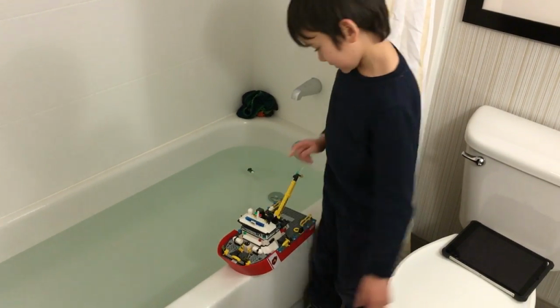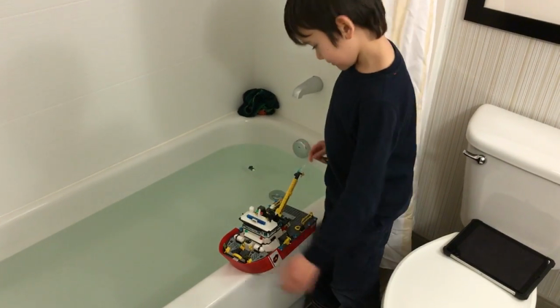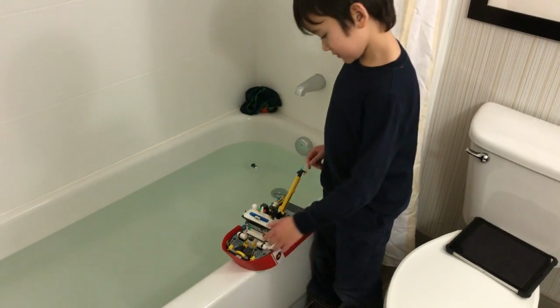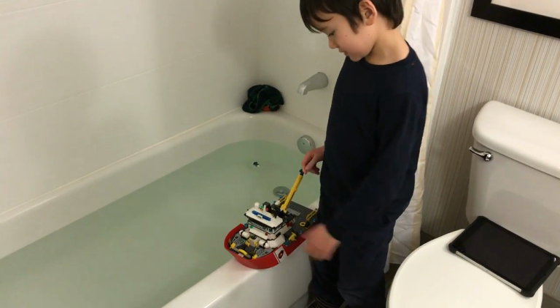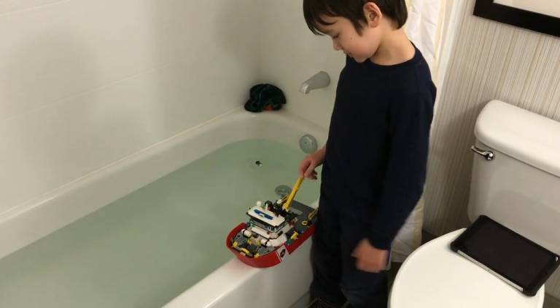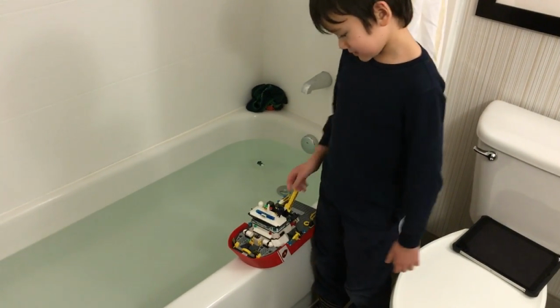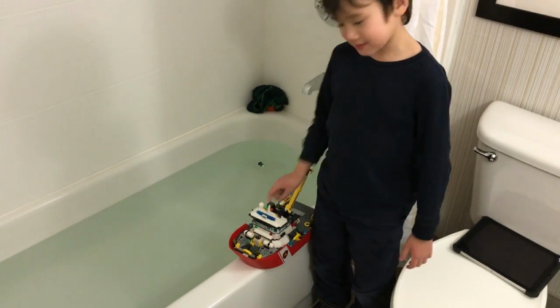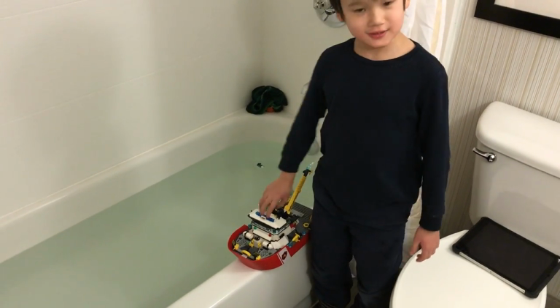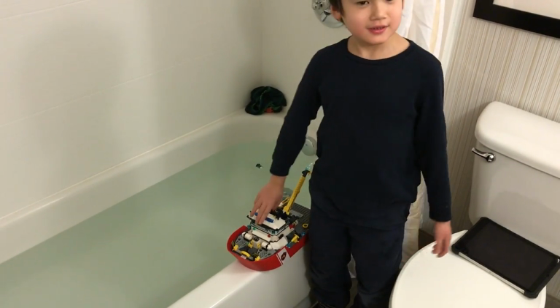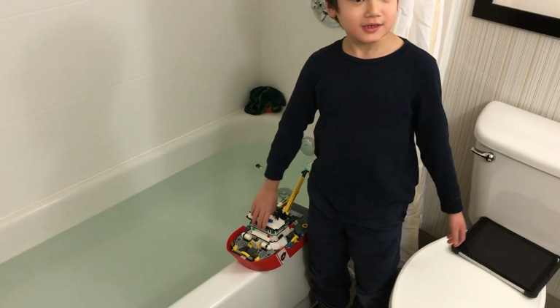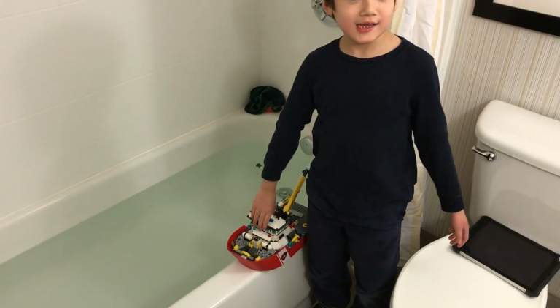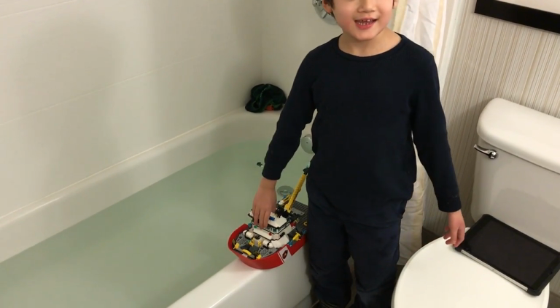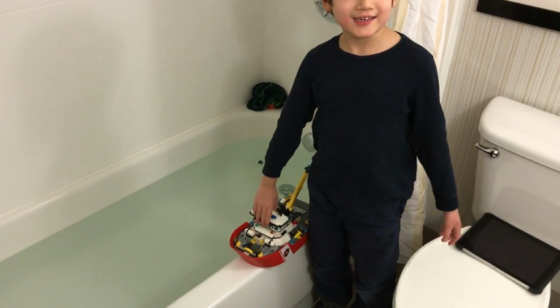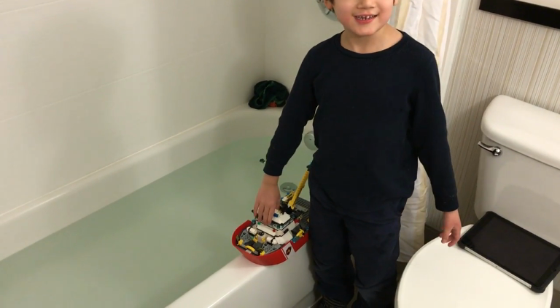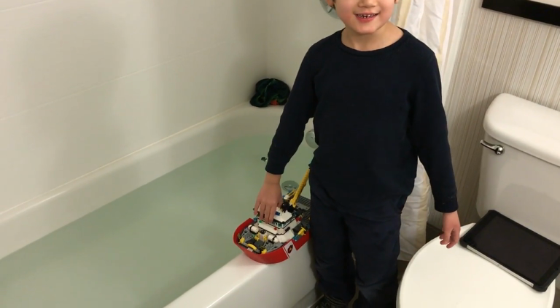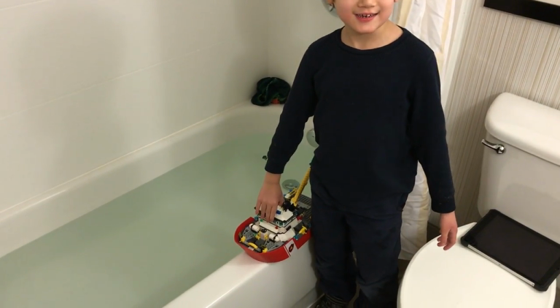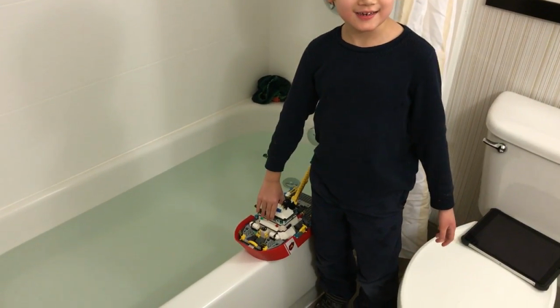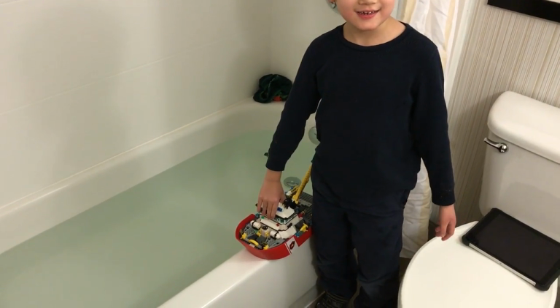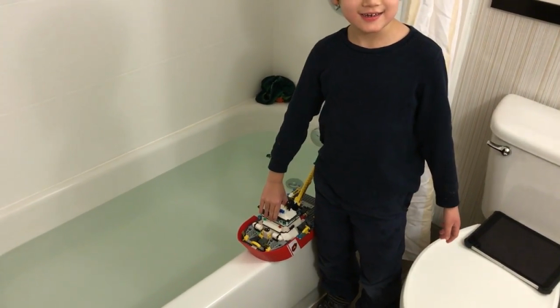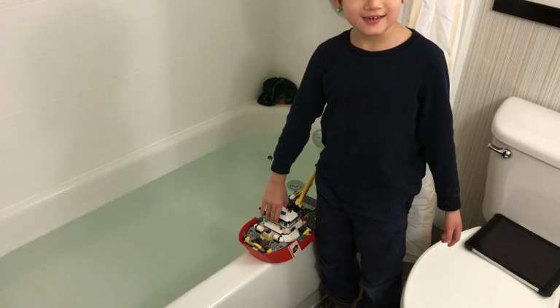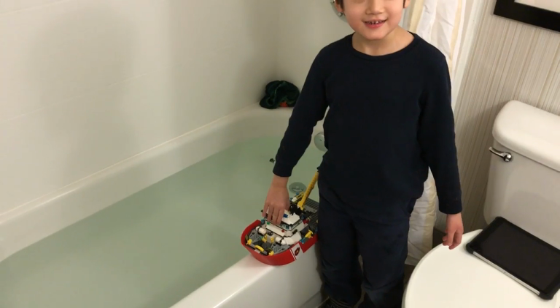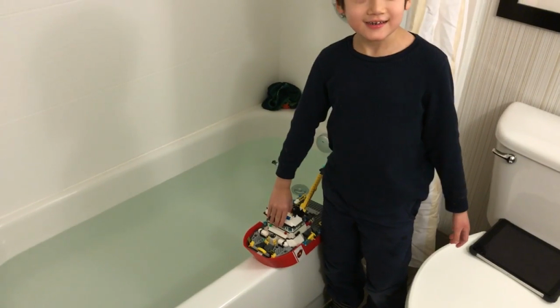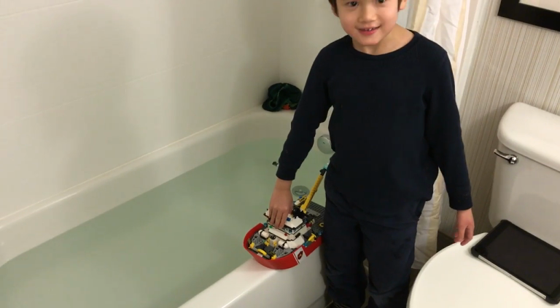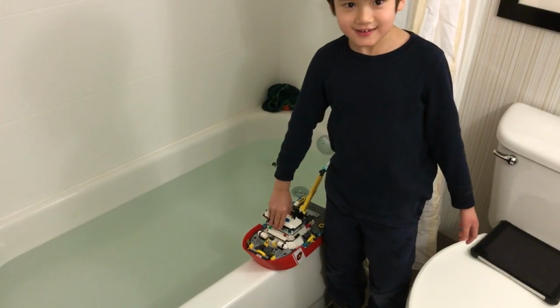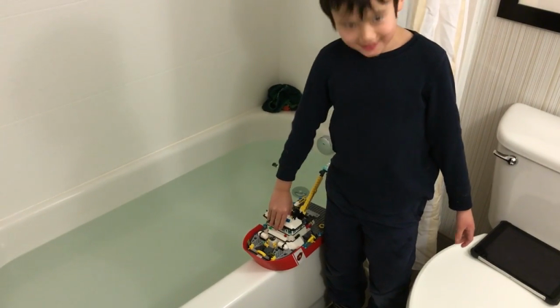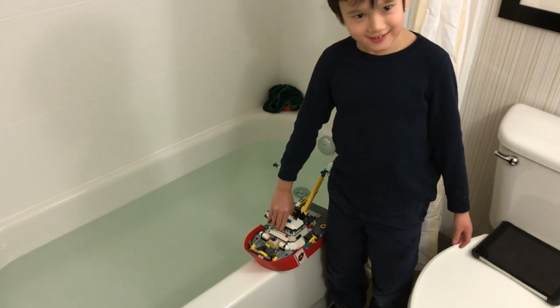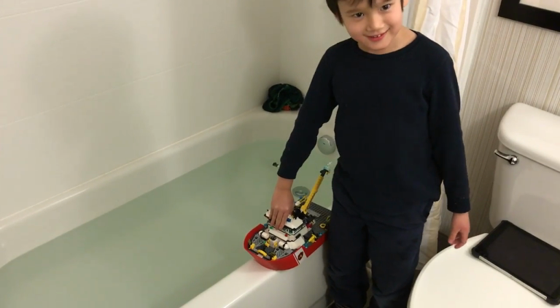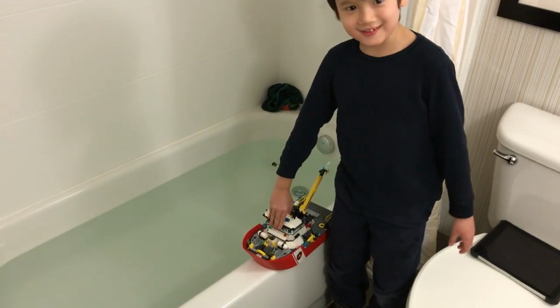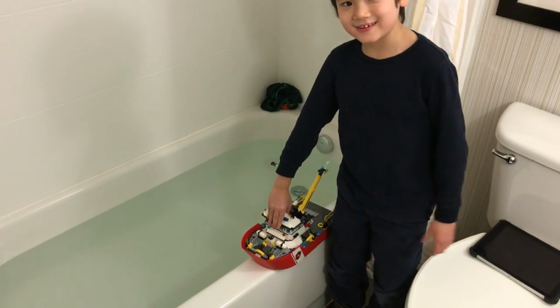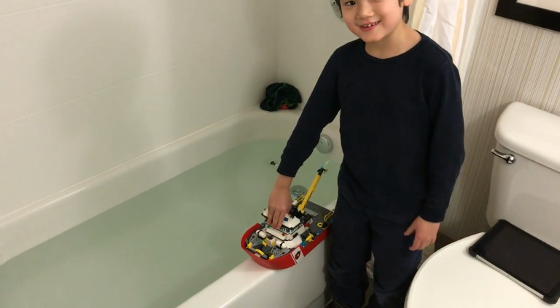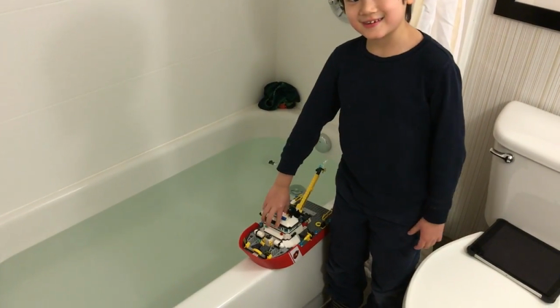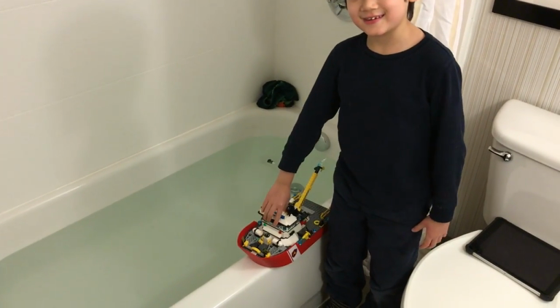Is that a Lego boat, Matthew? Yes. You built it, Matthew? Mm-hmm. Good job.